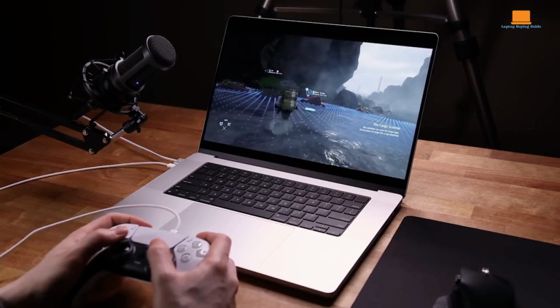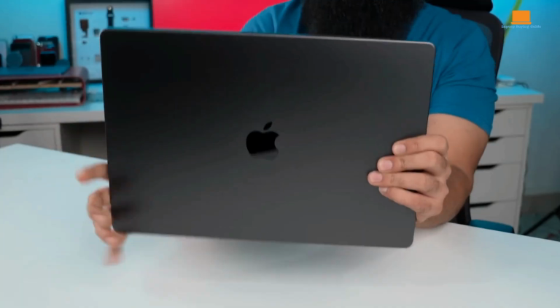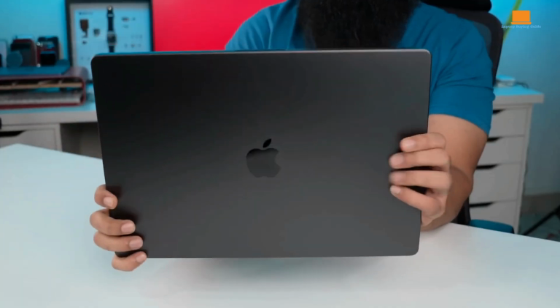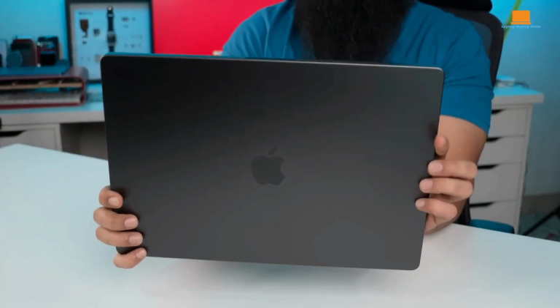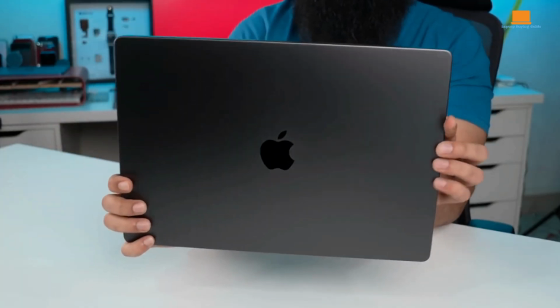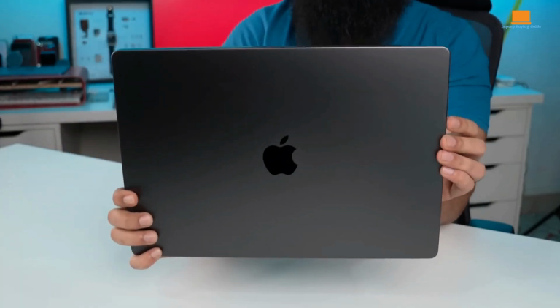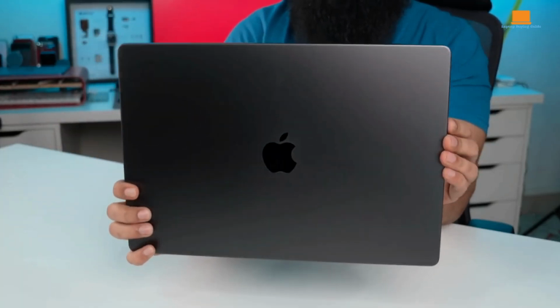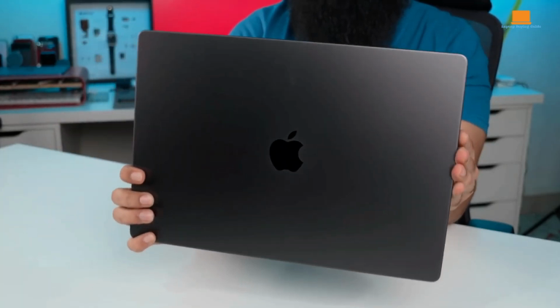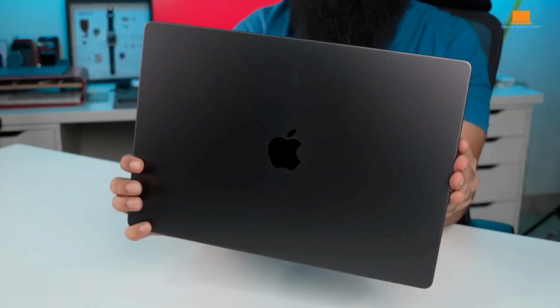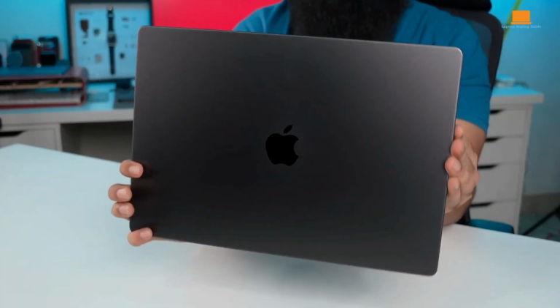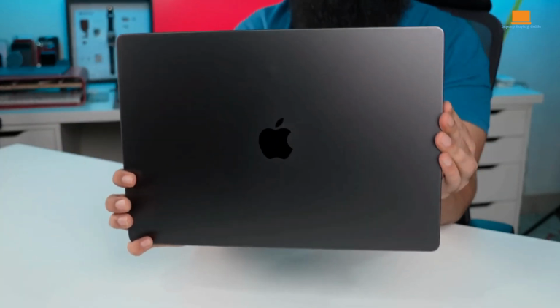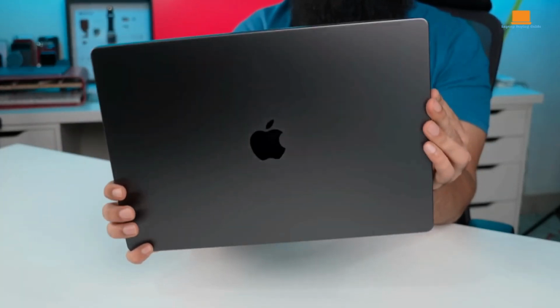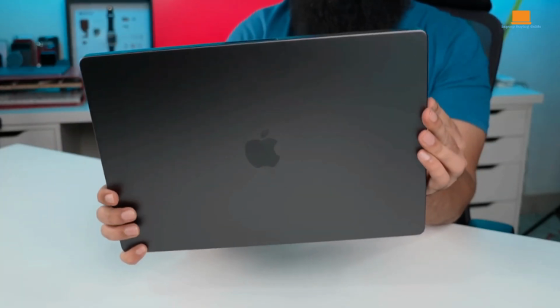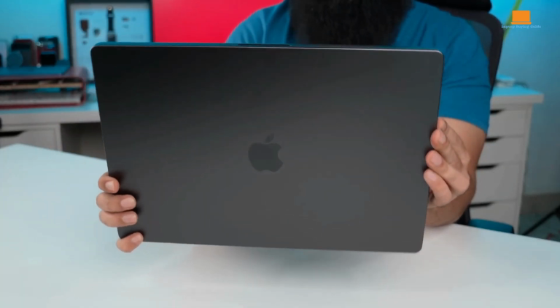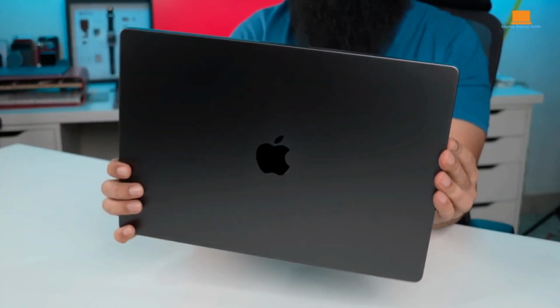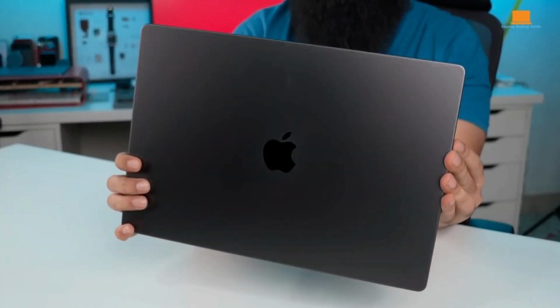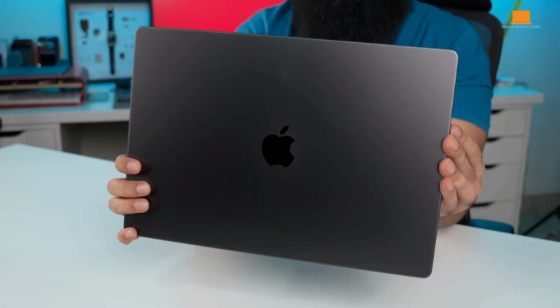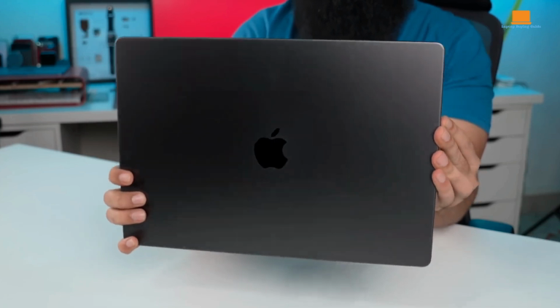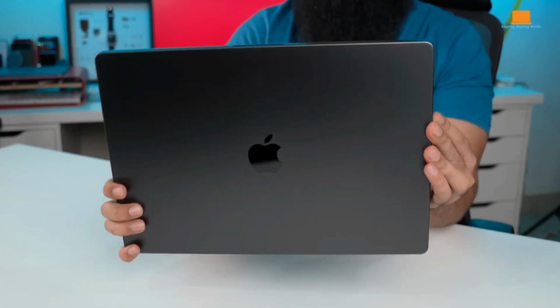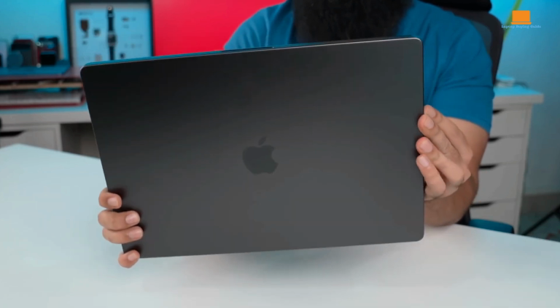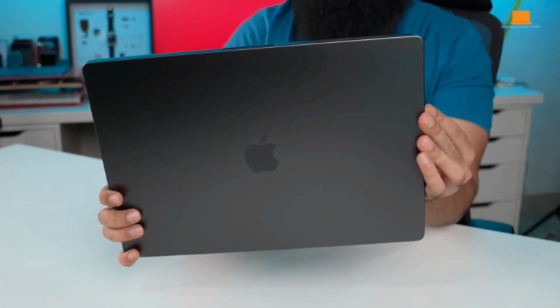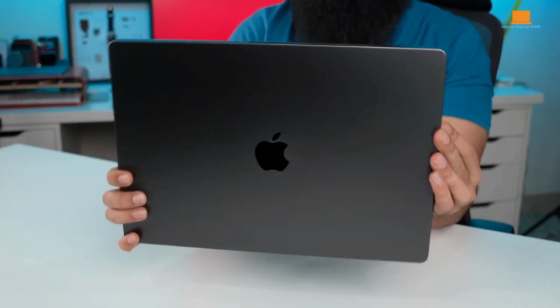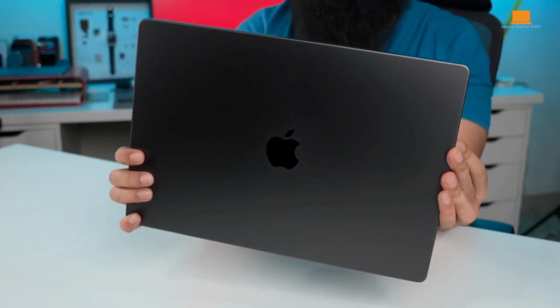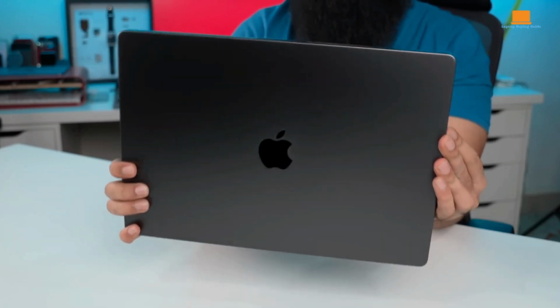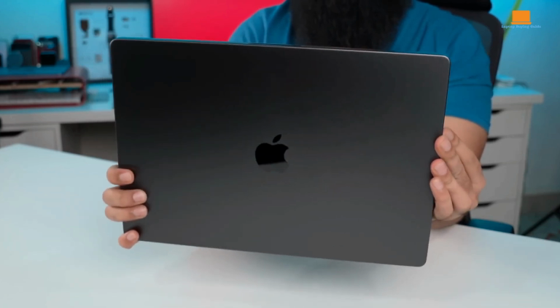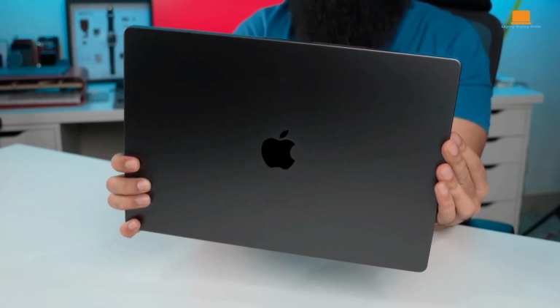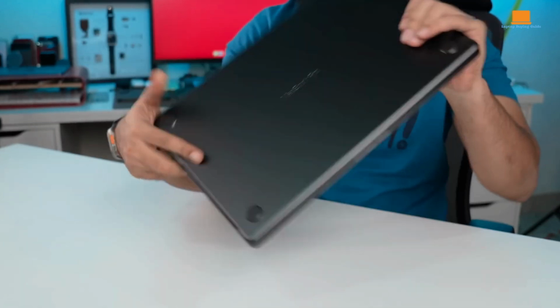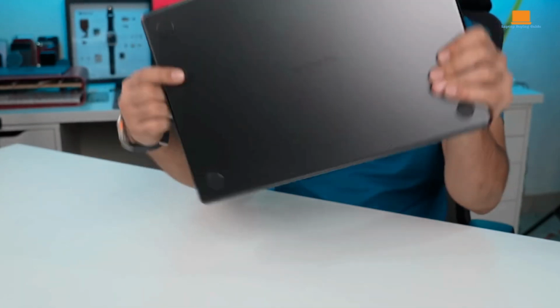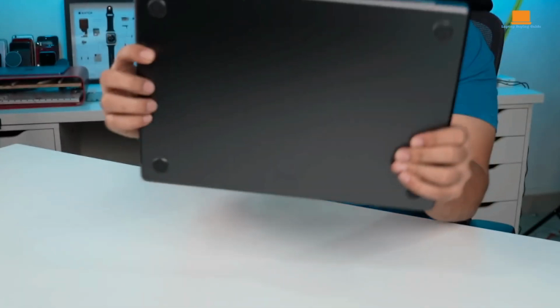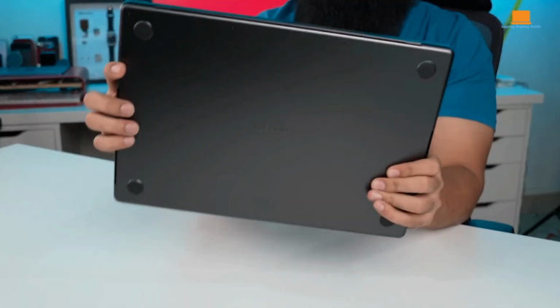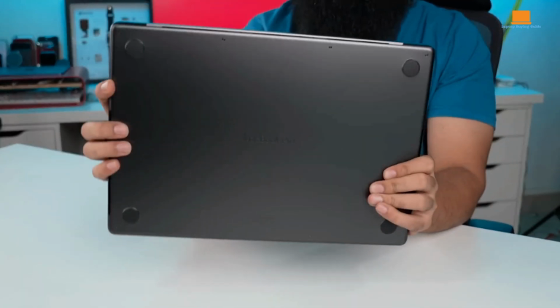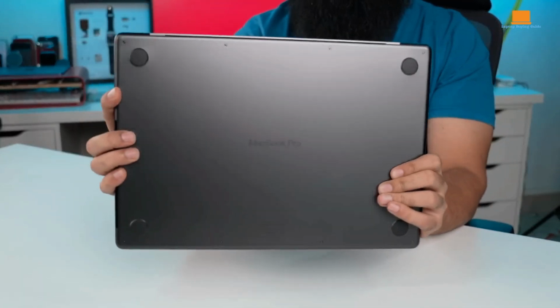Choosing between the two depends on your specific needs. For general productivity and good value, the M3 Pro is the clear winner, while the M3 Max caters to those needing top-tier performance and expanded capabilities.